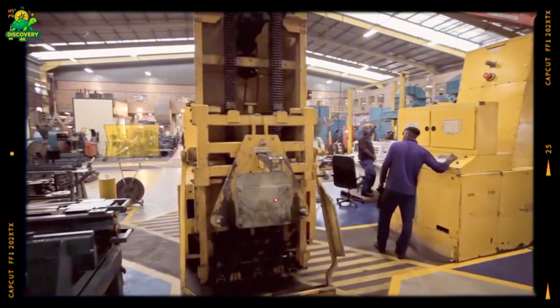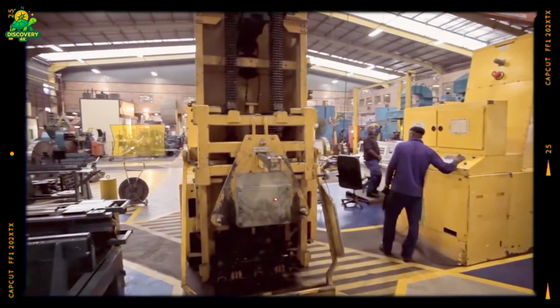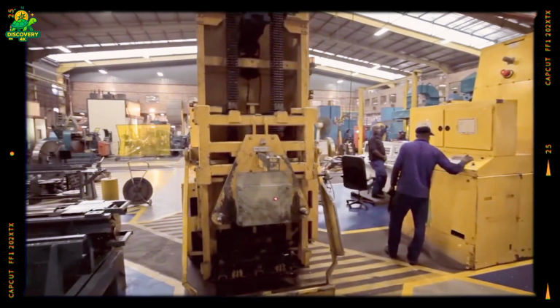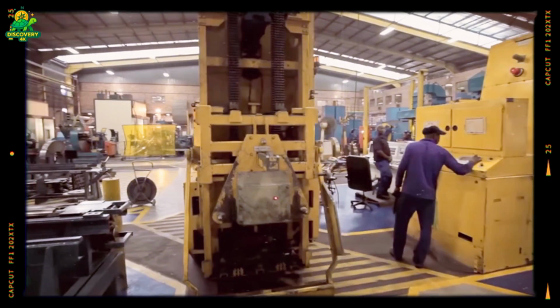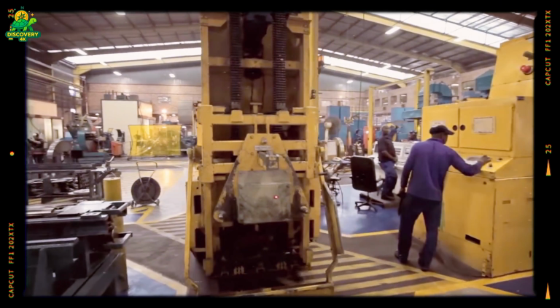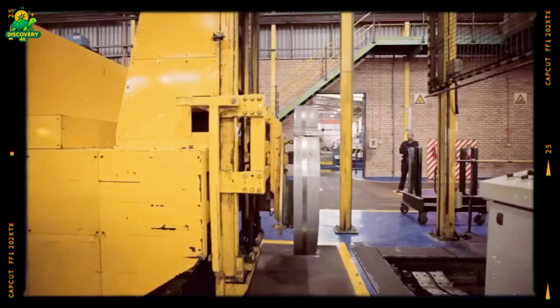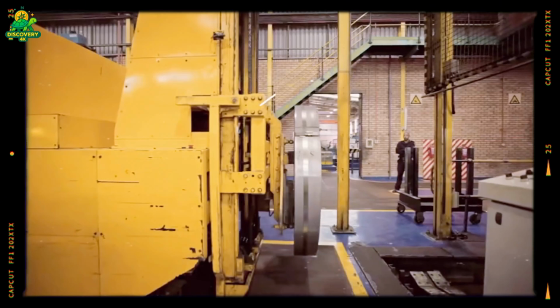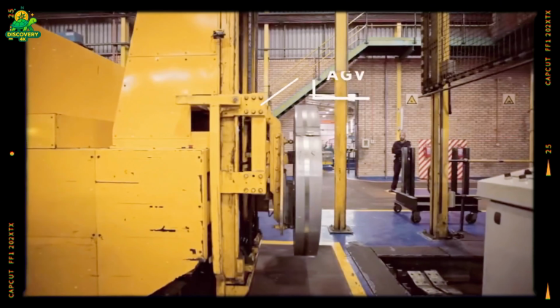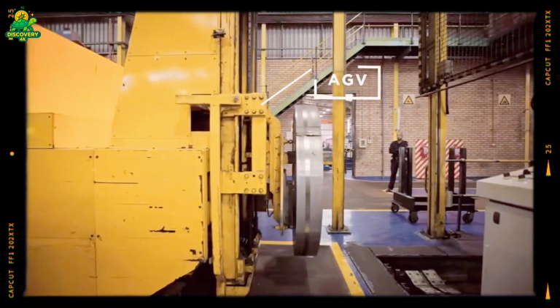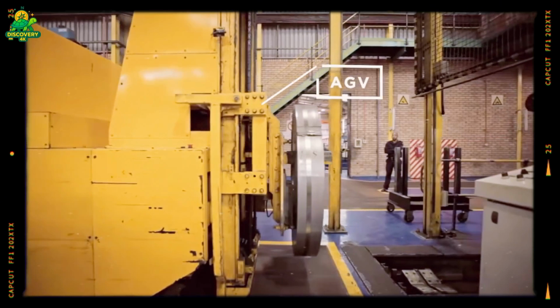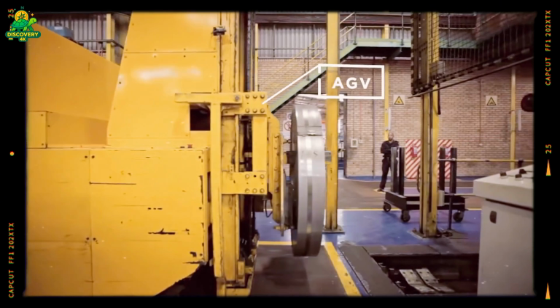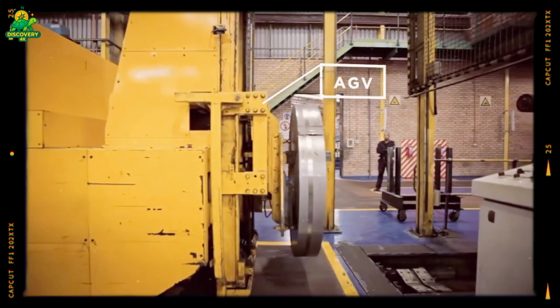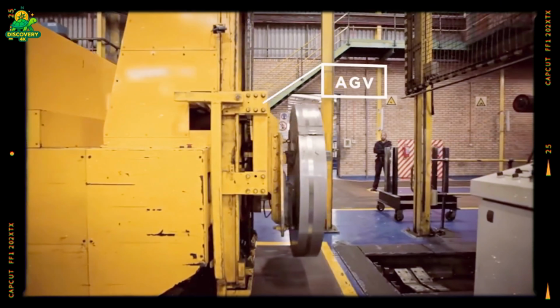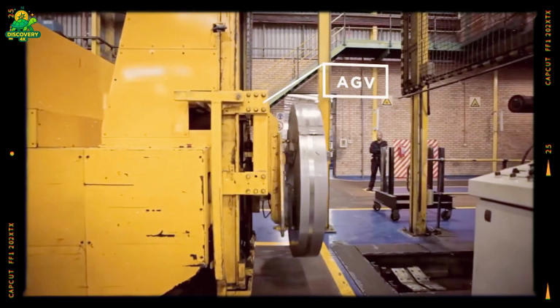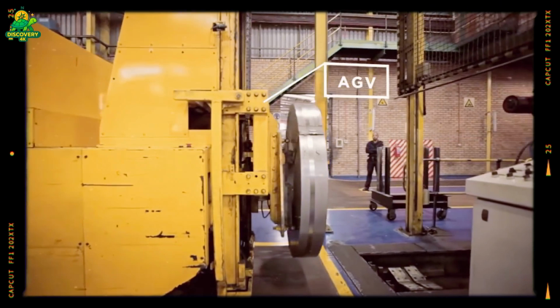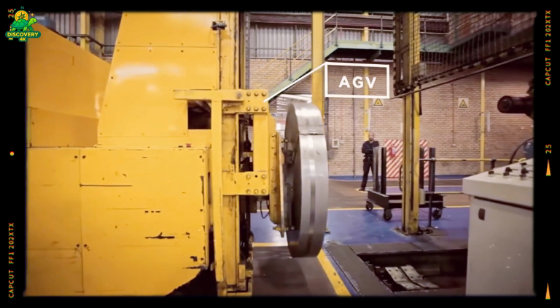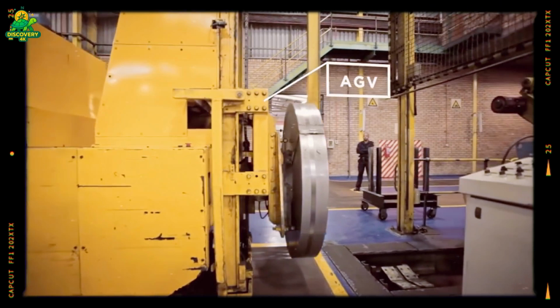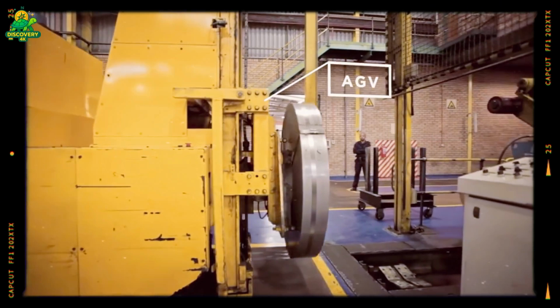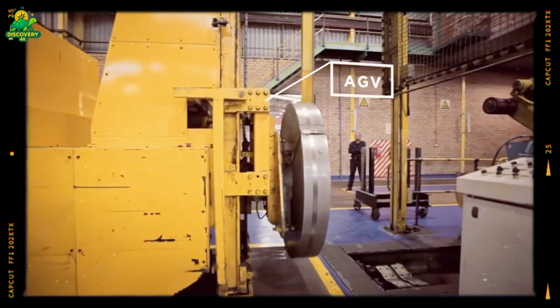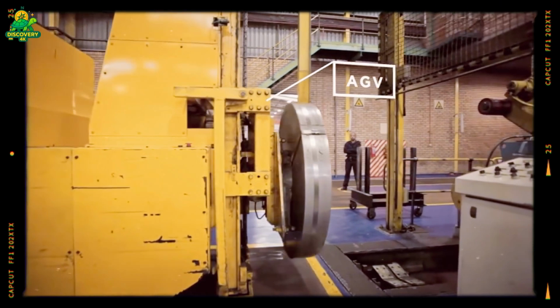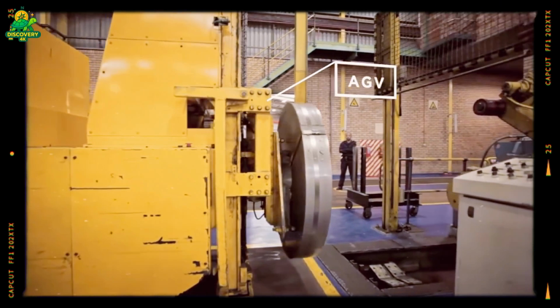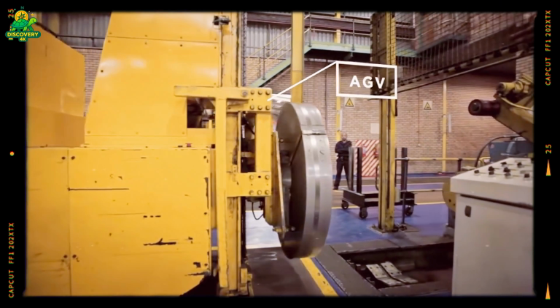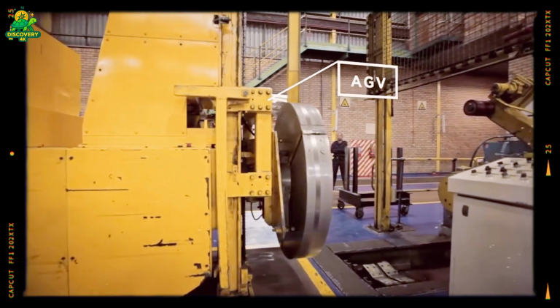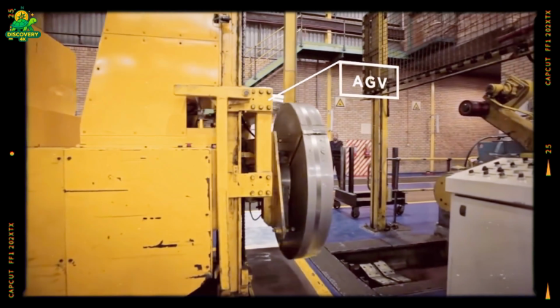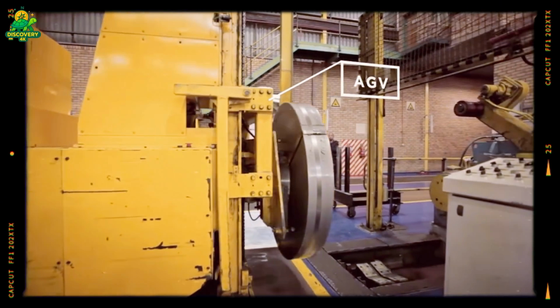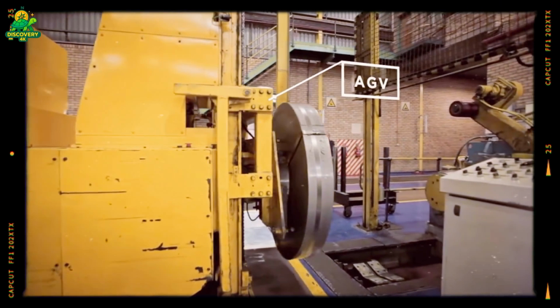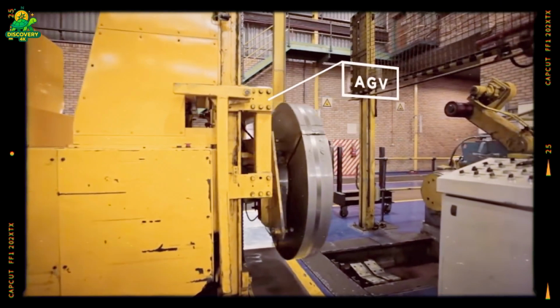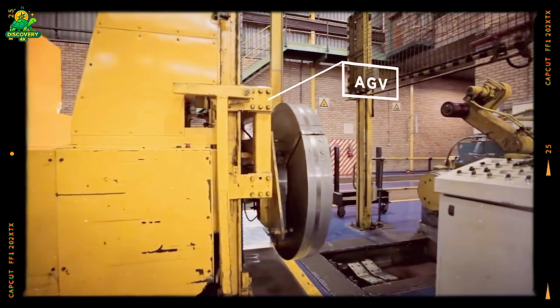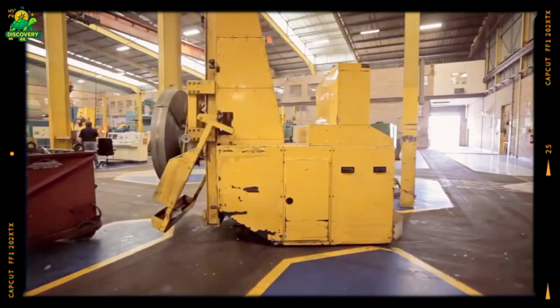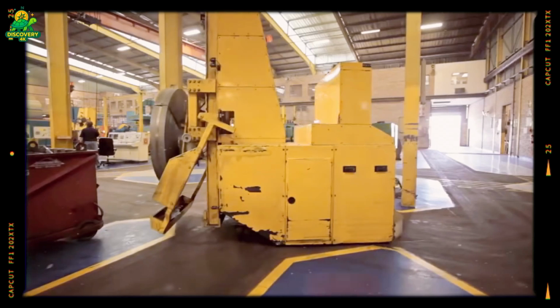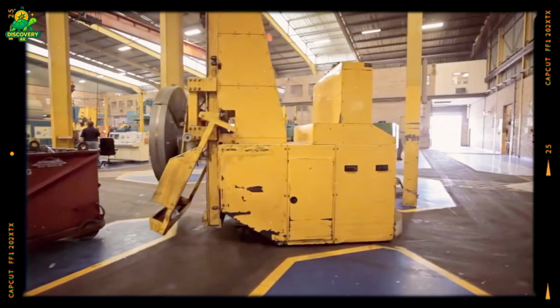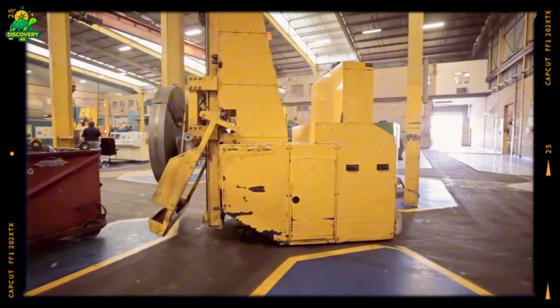These blanks are produced at a mind-blowing speed — hundreds of disks per second.